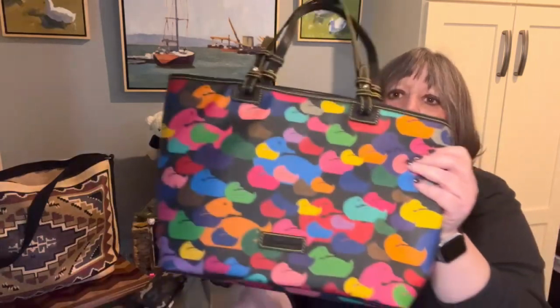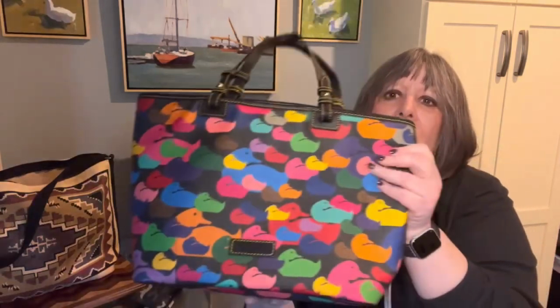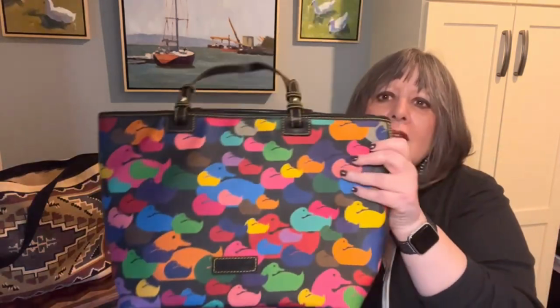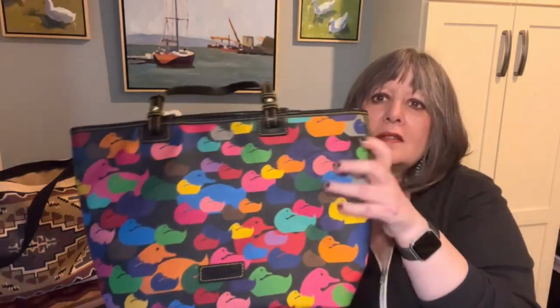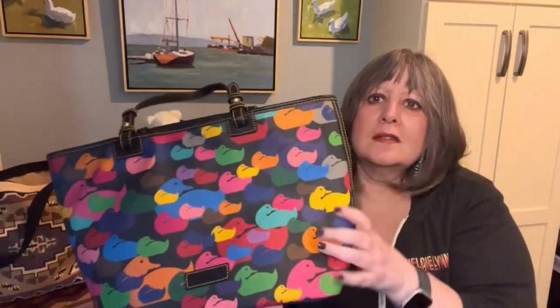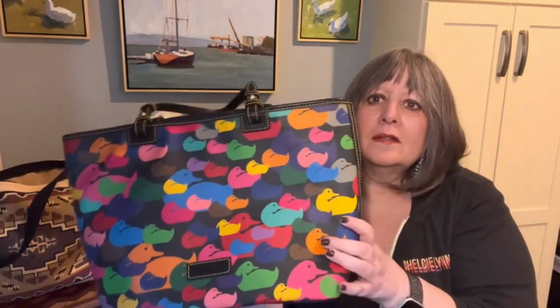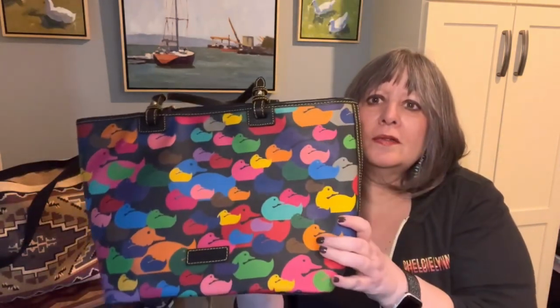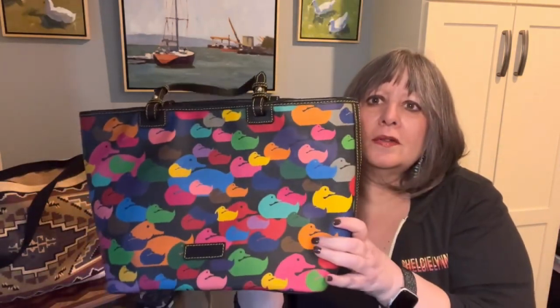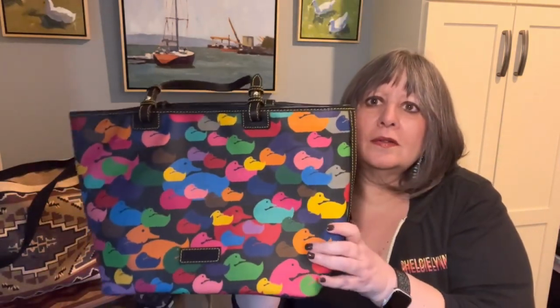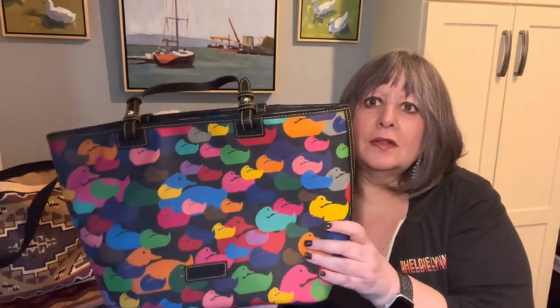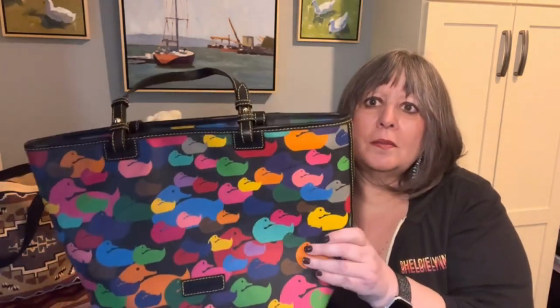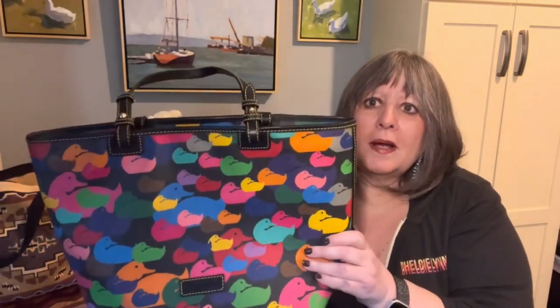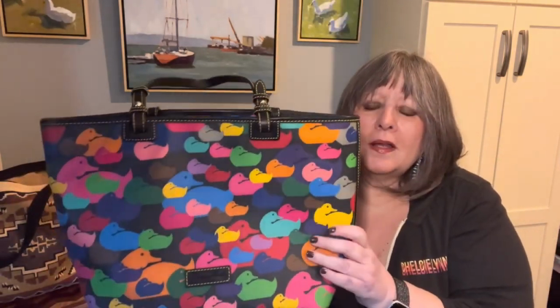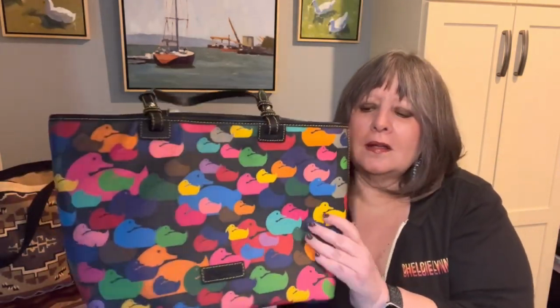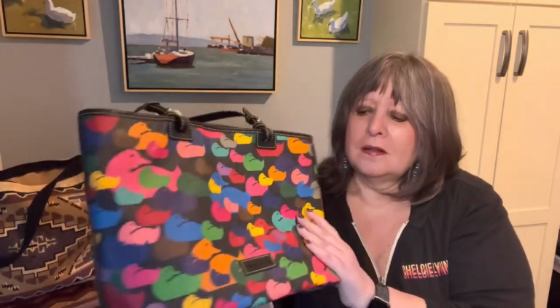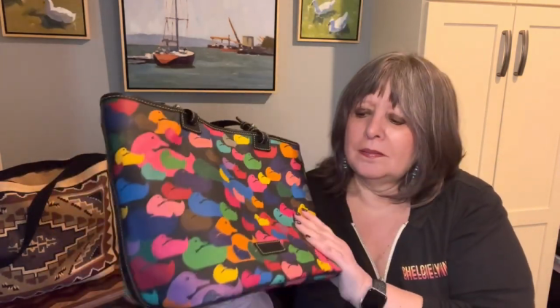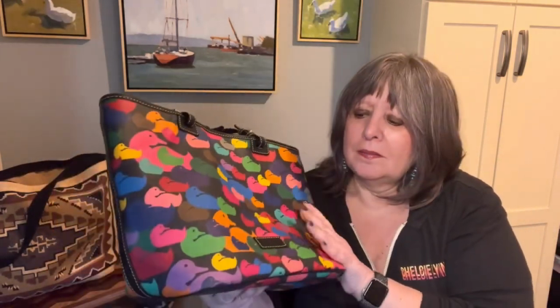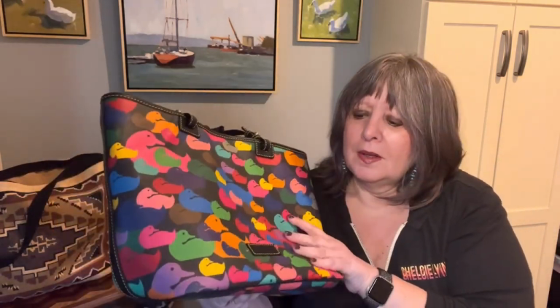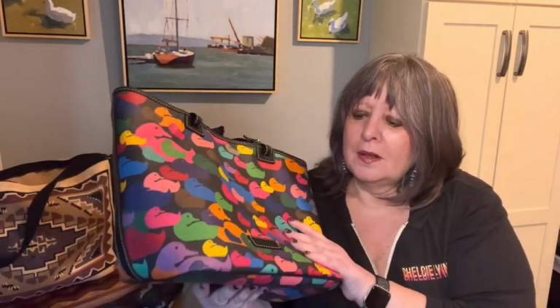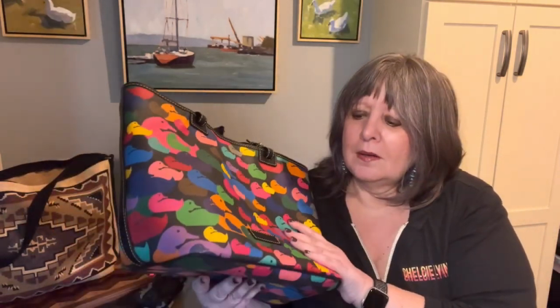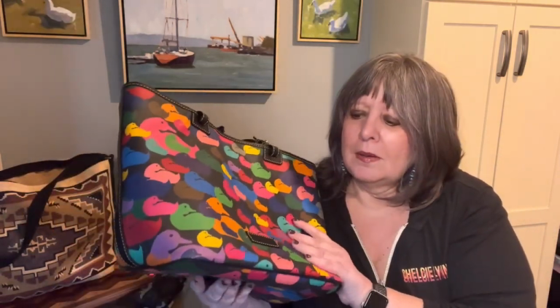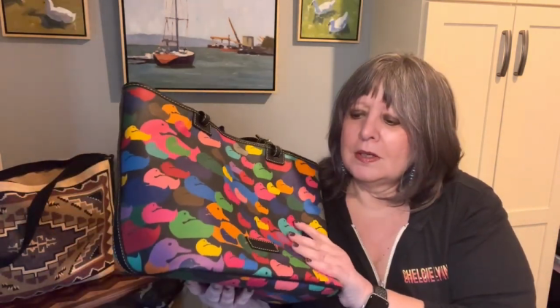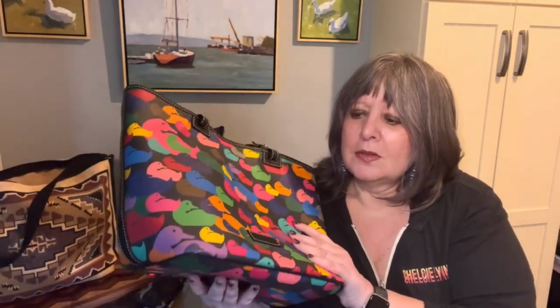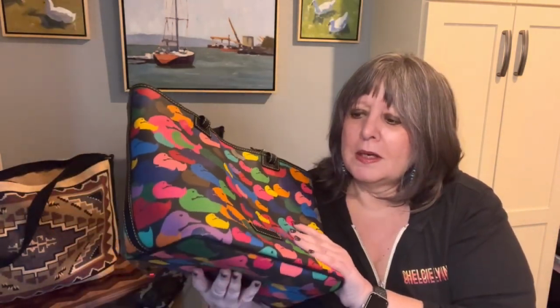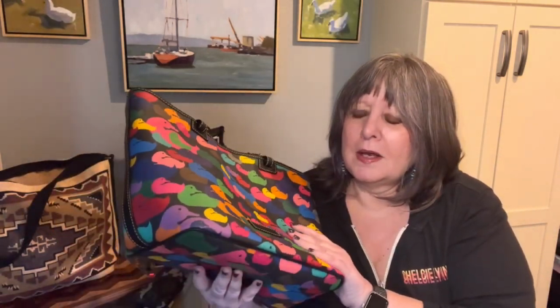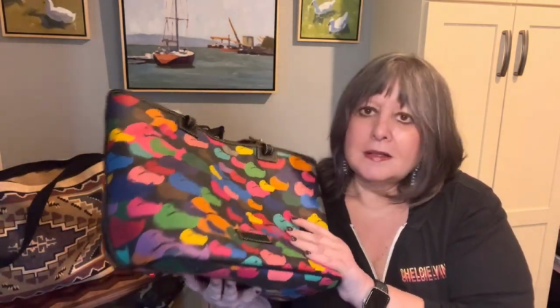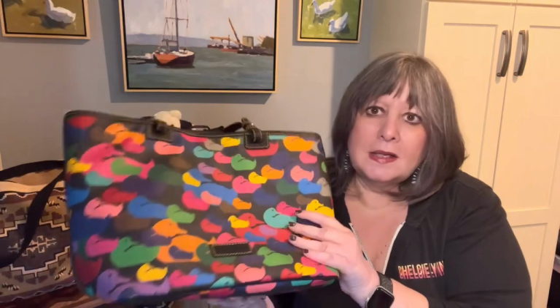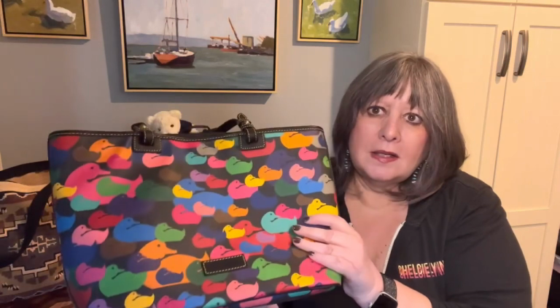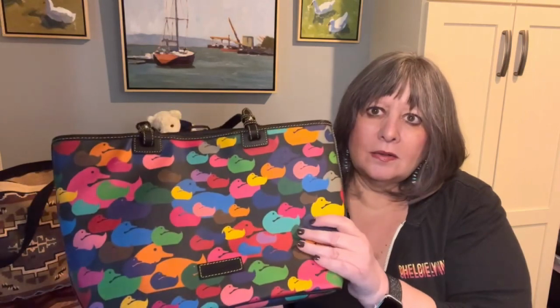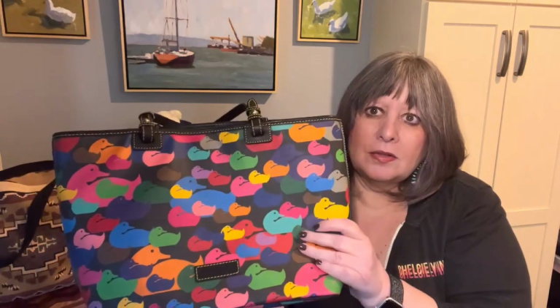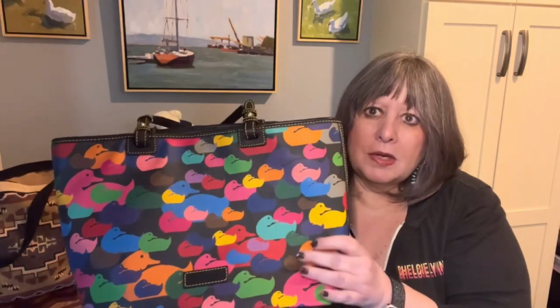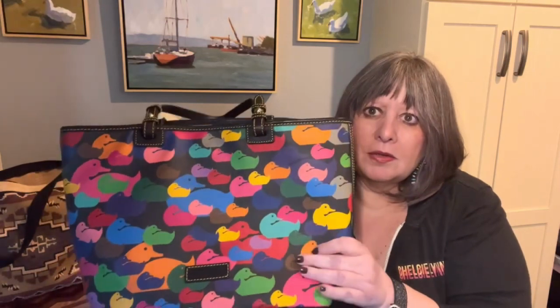I've only had this bag for three or four years. I got it at the Dooney outlets, back then maybe in 2019 or 2020.